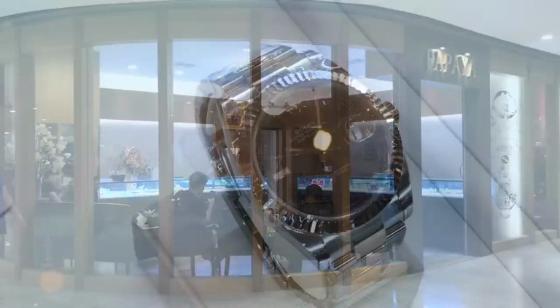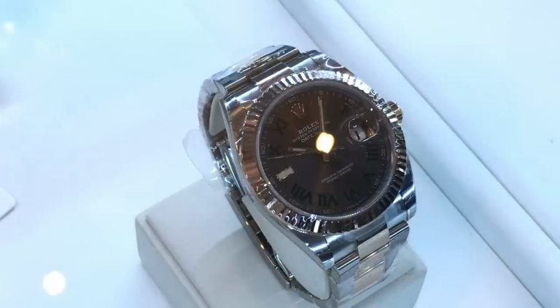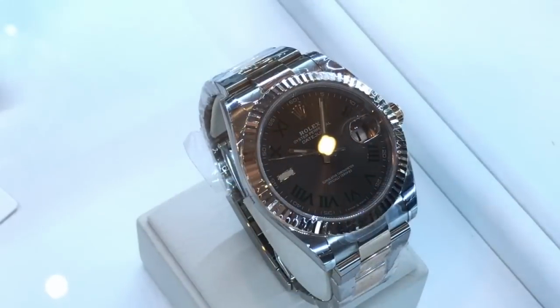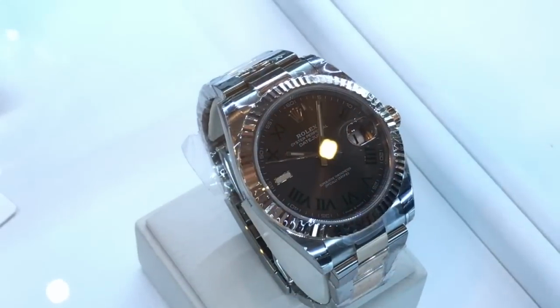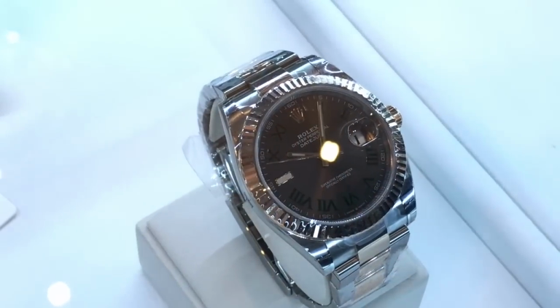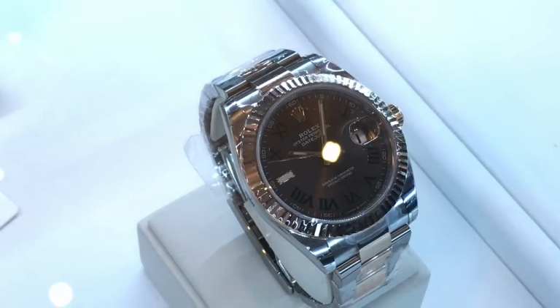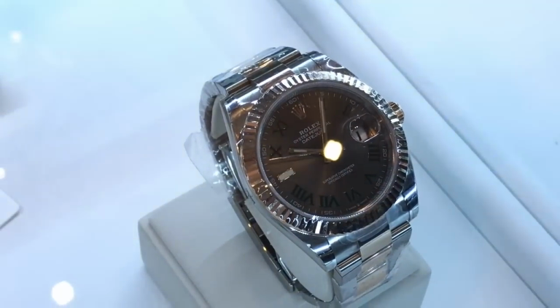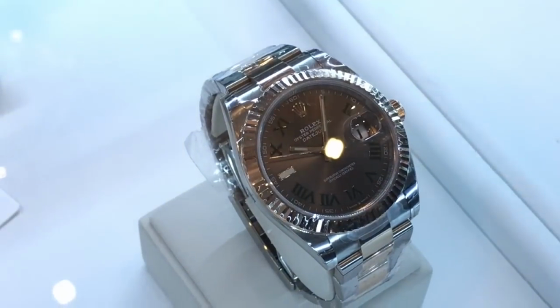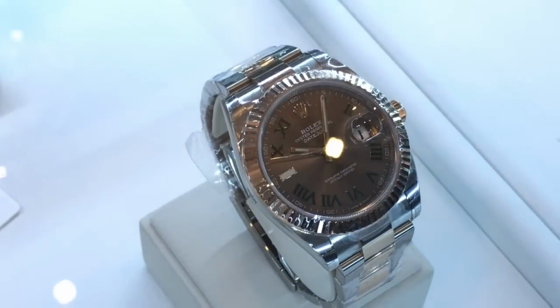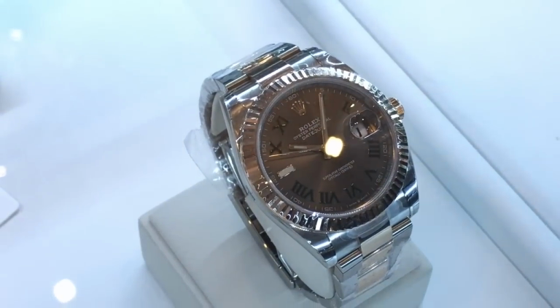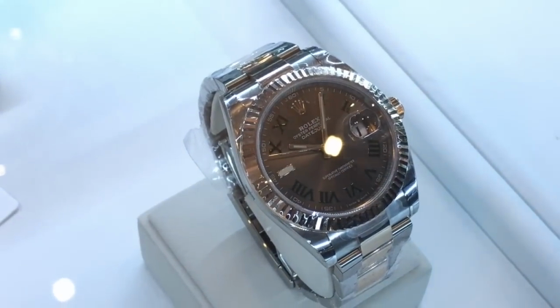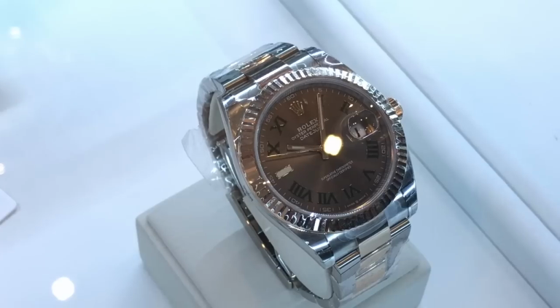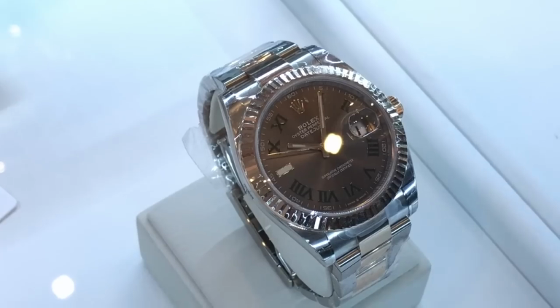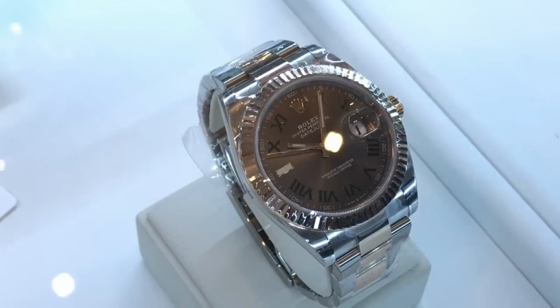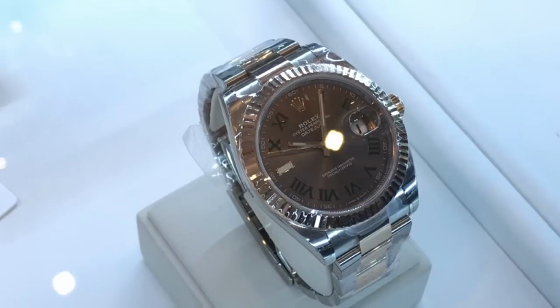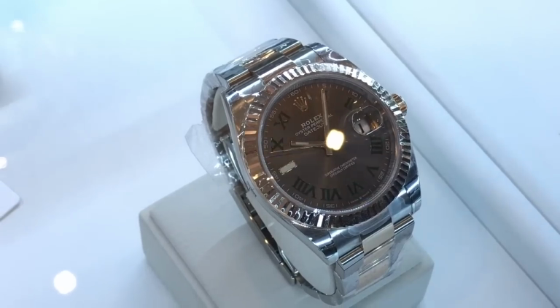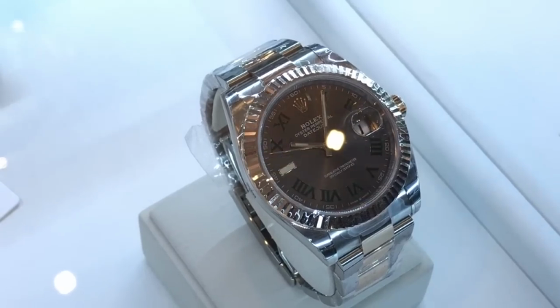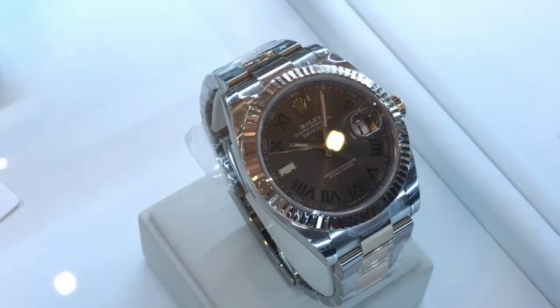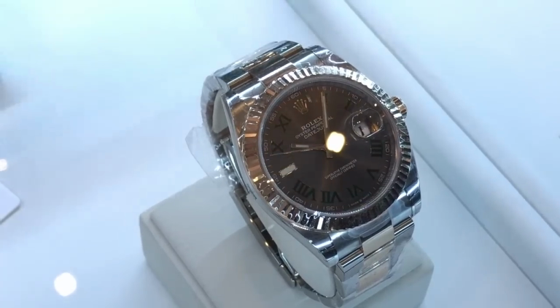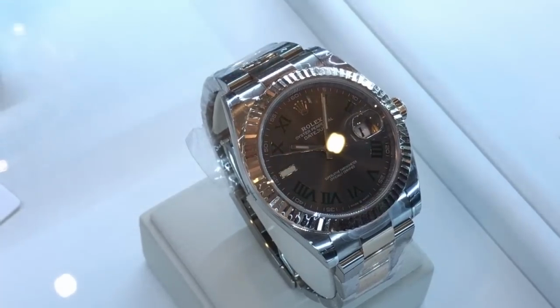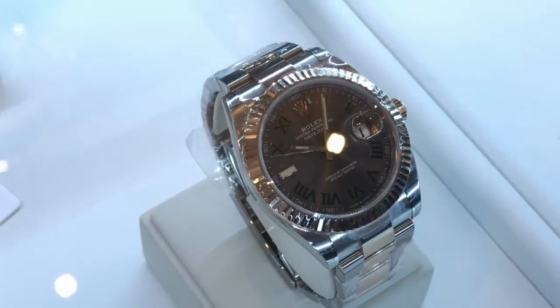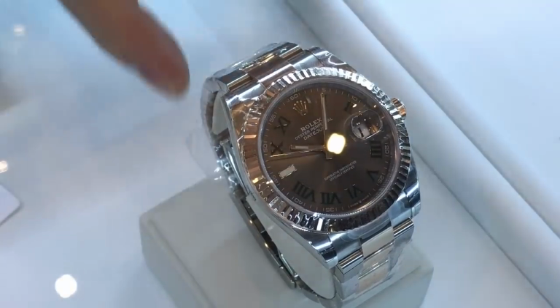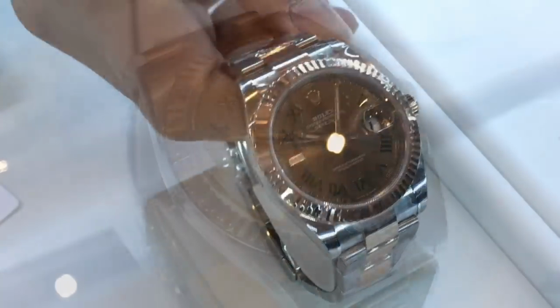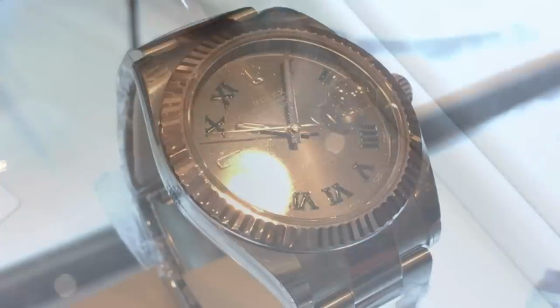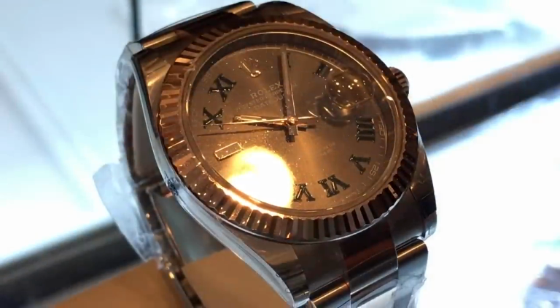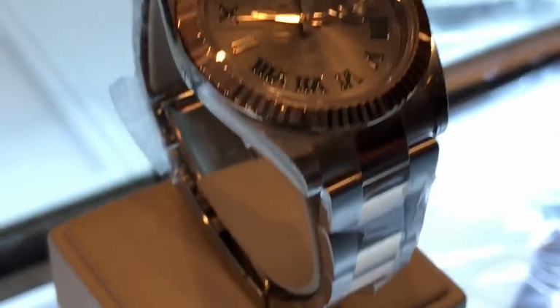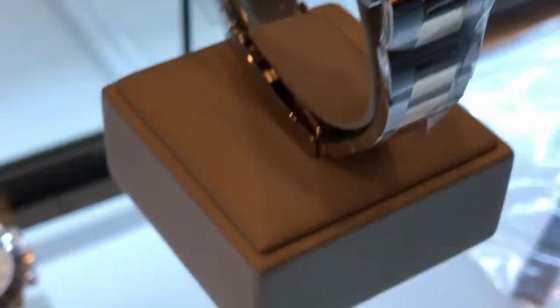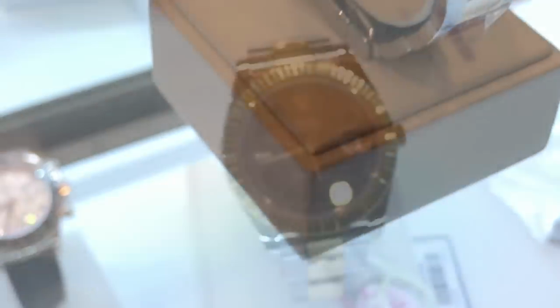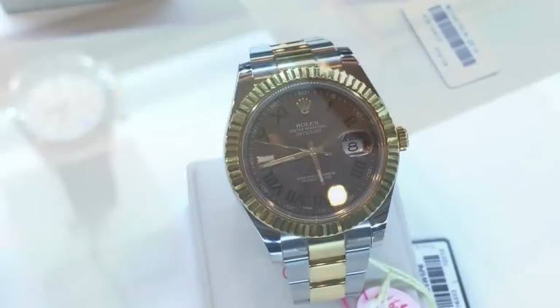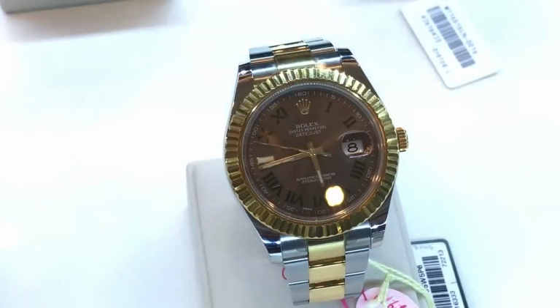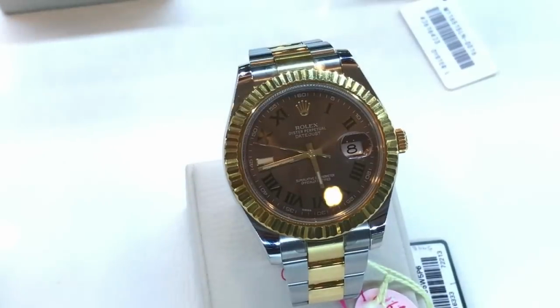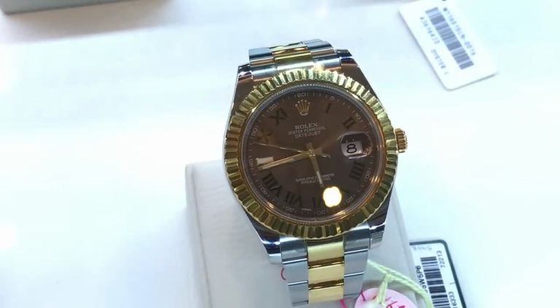A two-tone Wimbledon dial. Do you like the Wimbledon dials? I've got to be honest, I can't see it. I can't see the attraction.